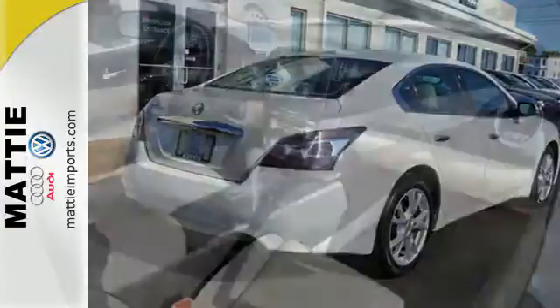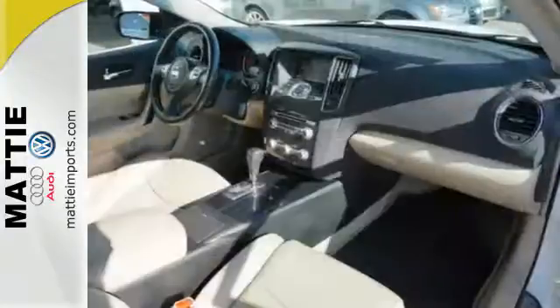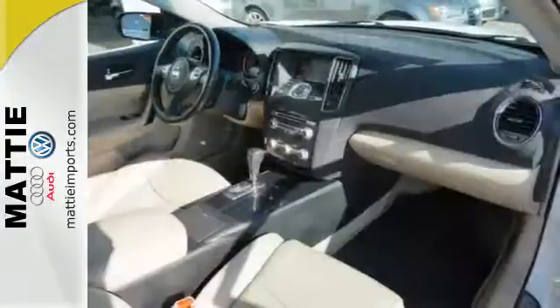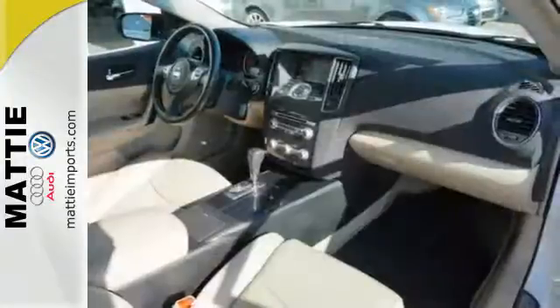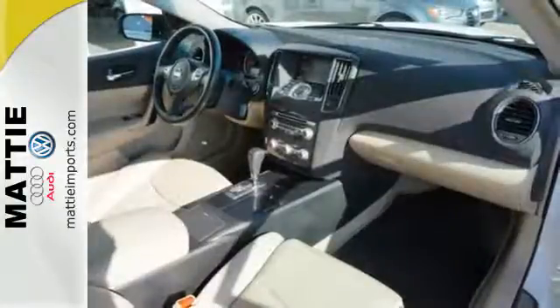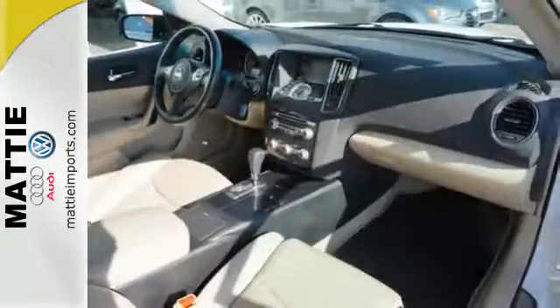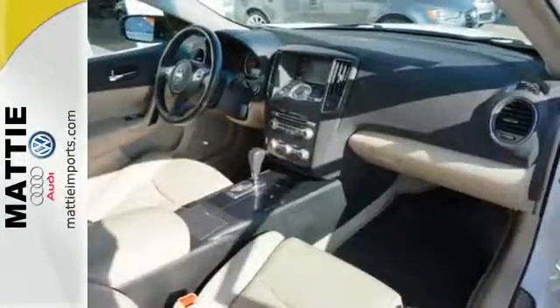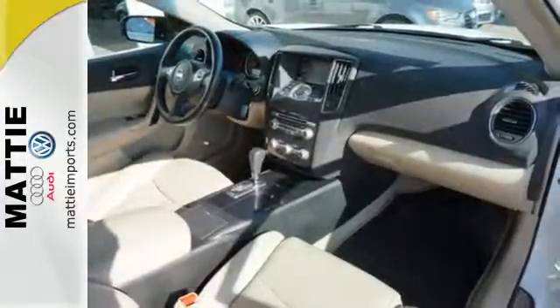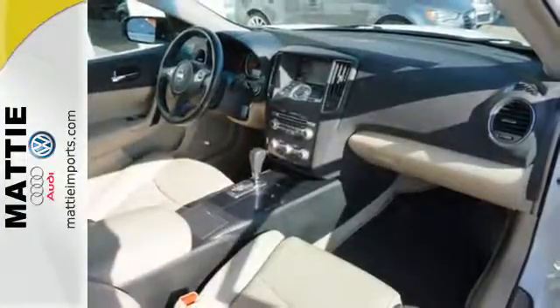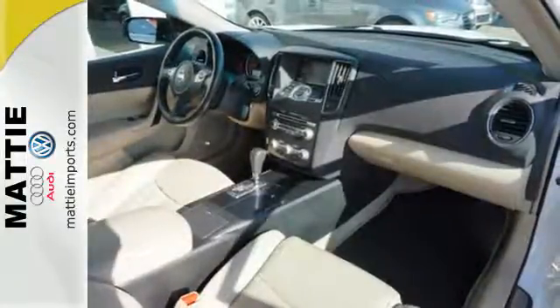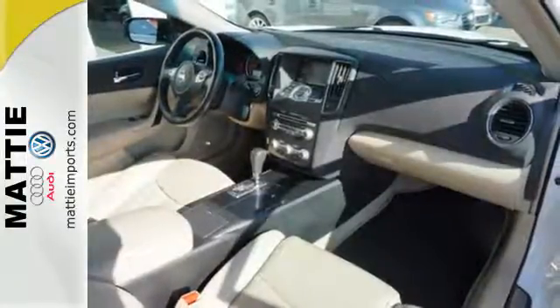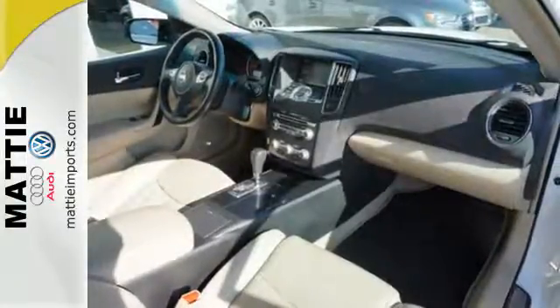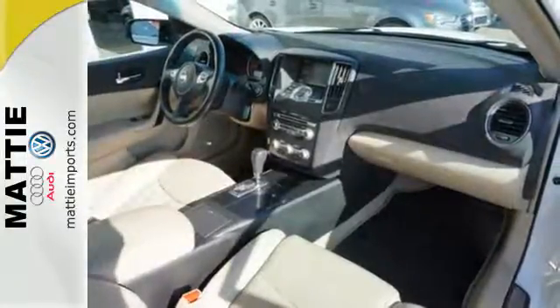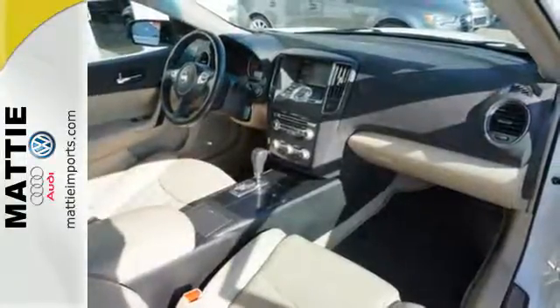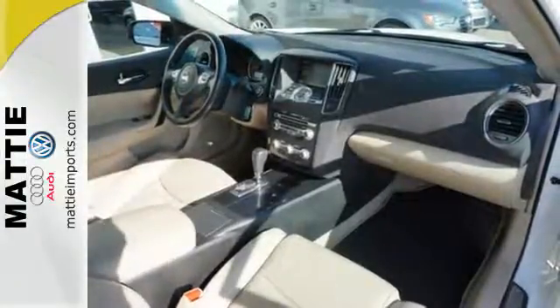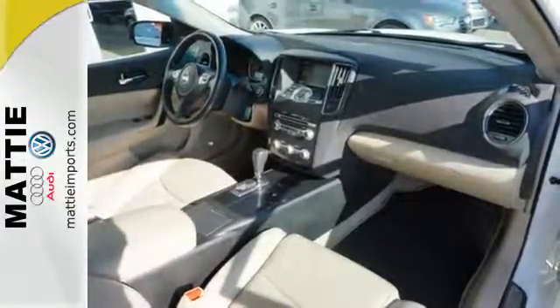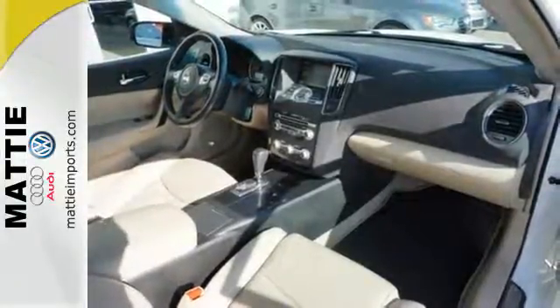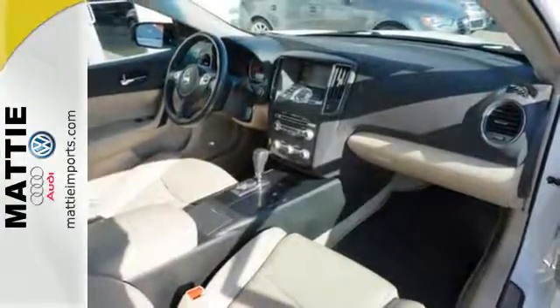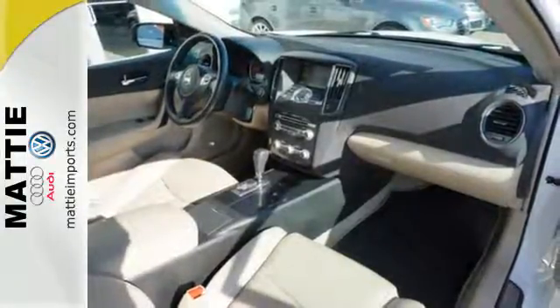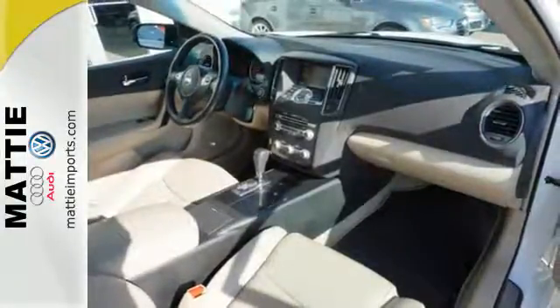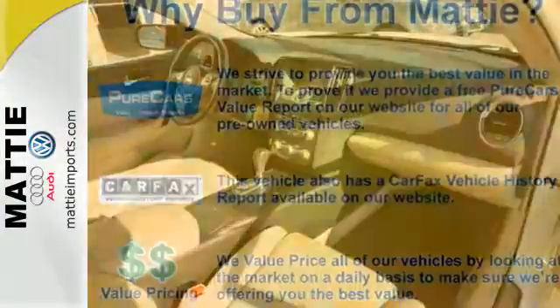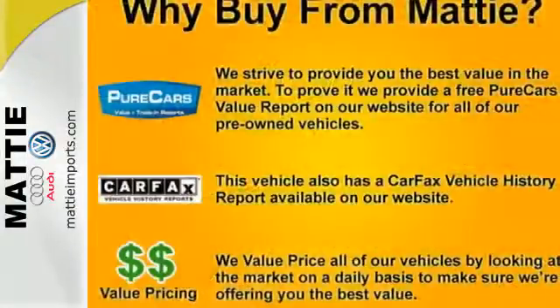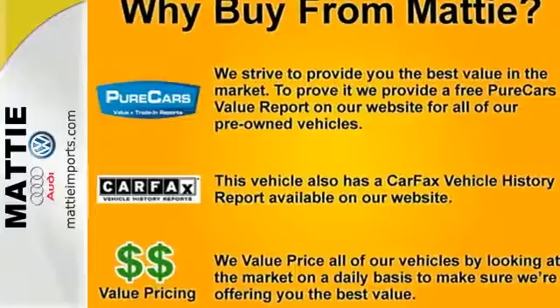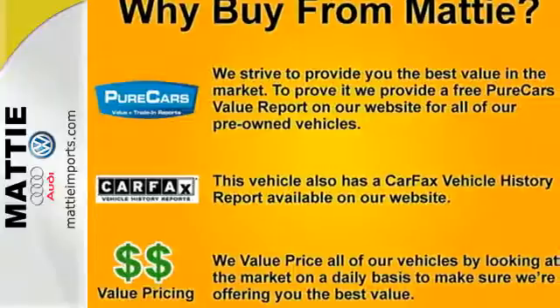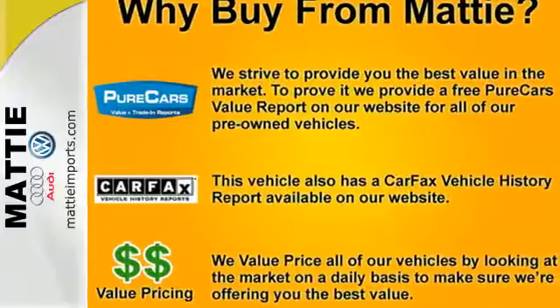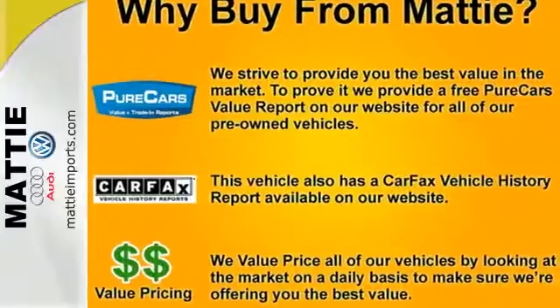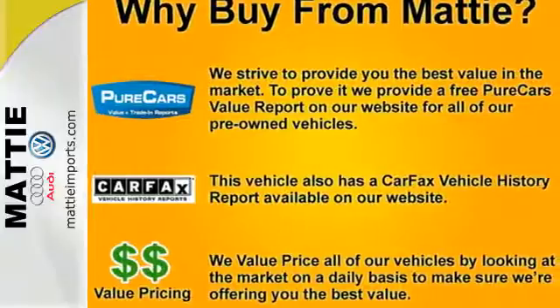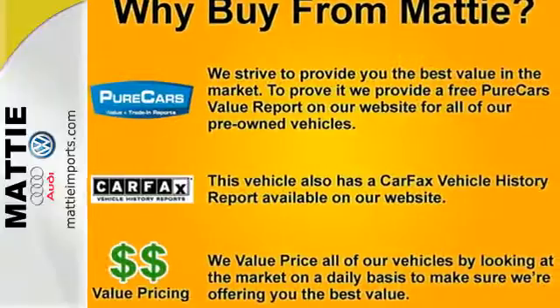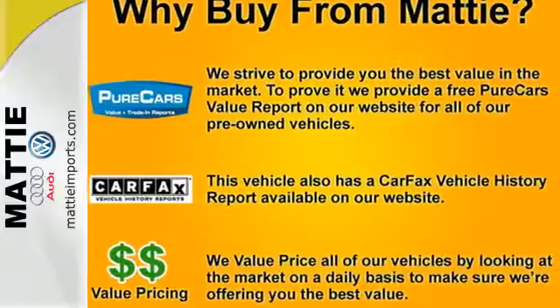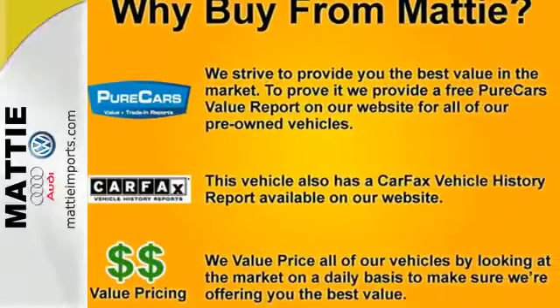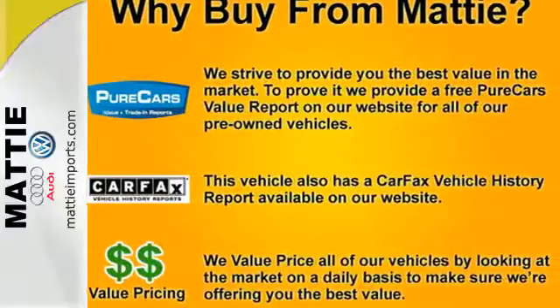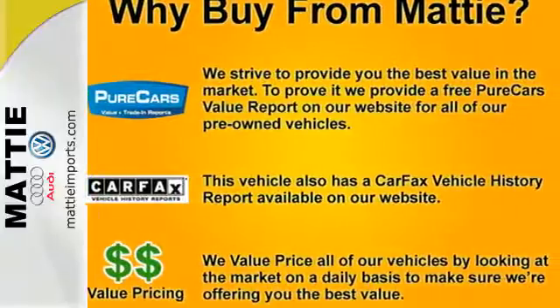Breathtaking in every way, this Maxima is the perfect addition to your driveway. Come in for a test drive today.